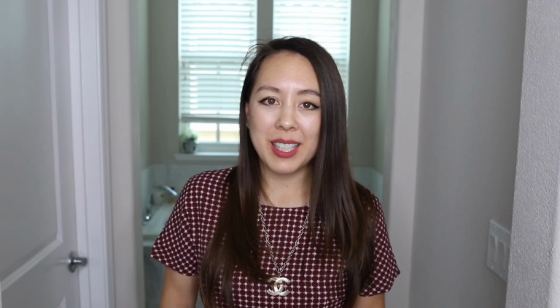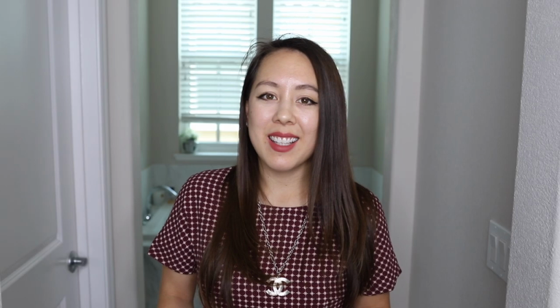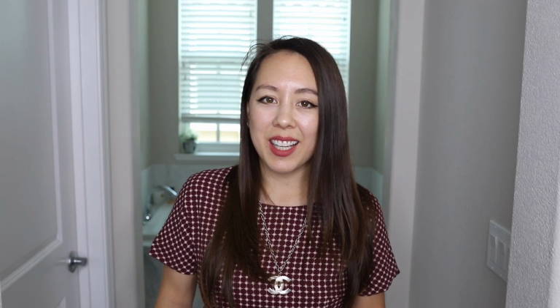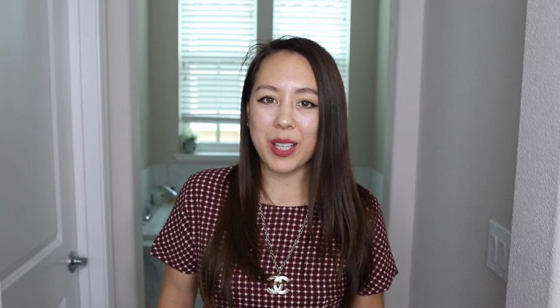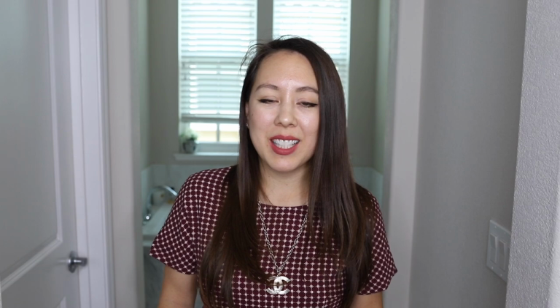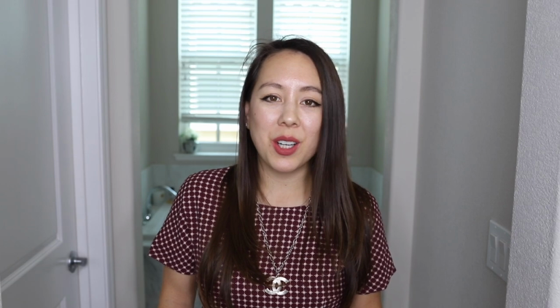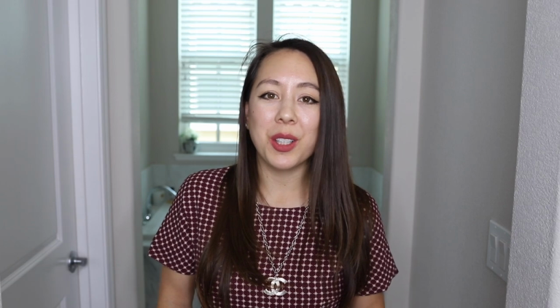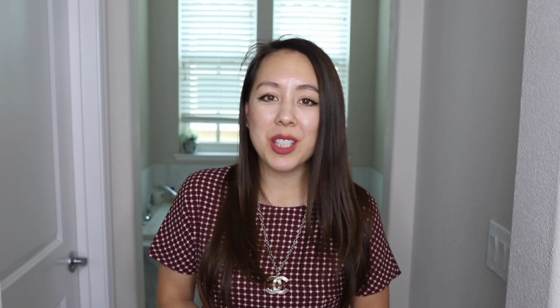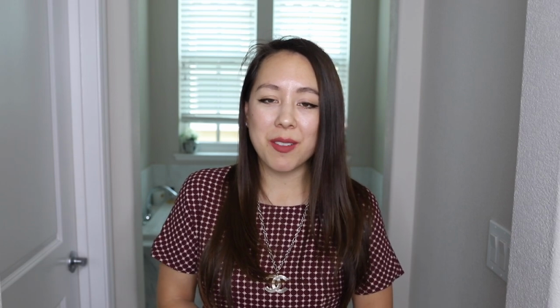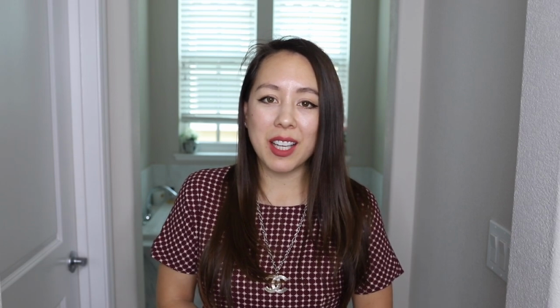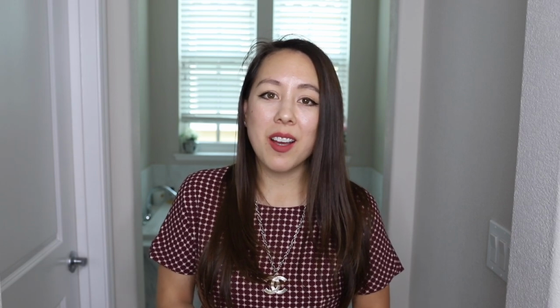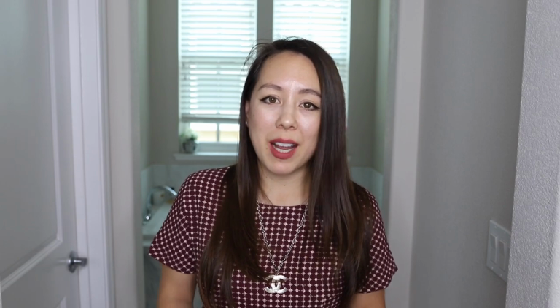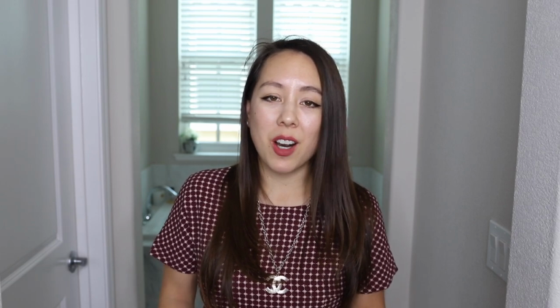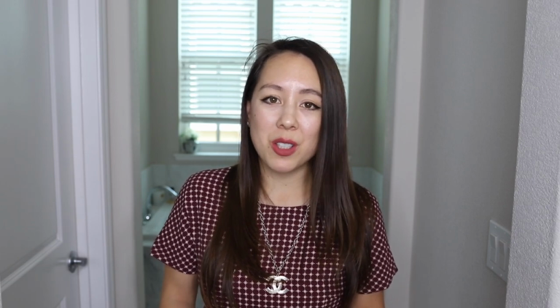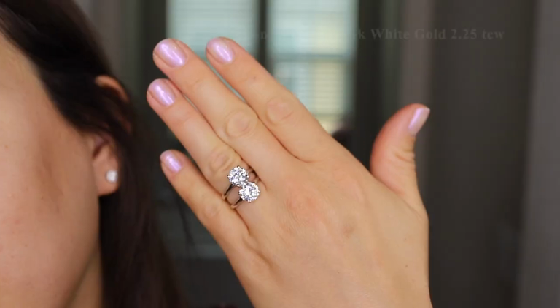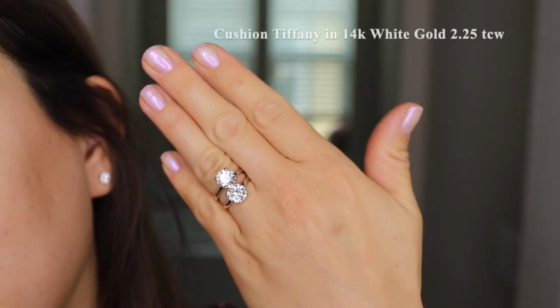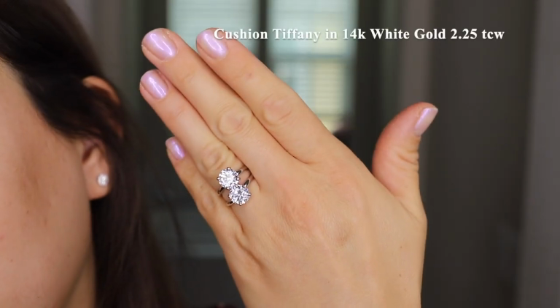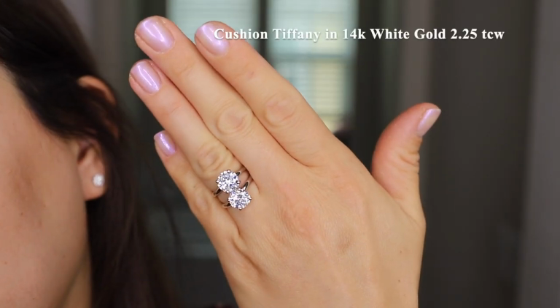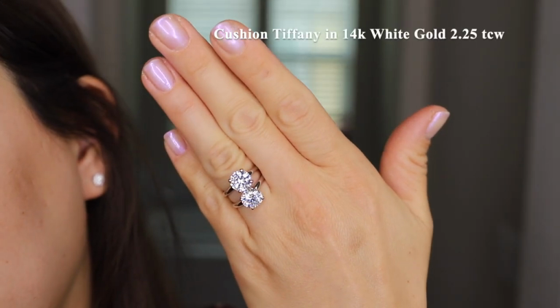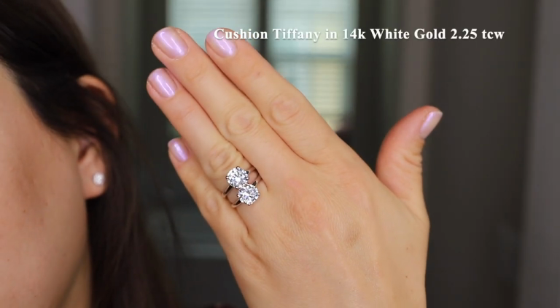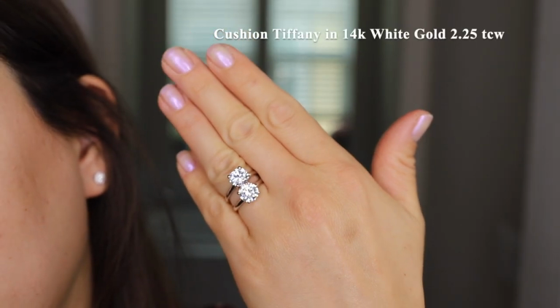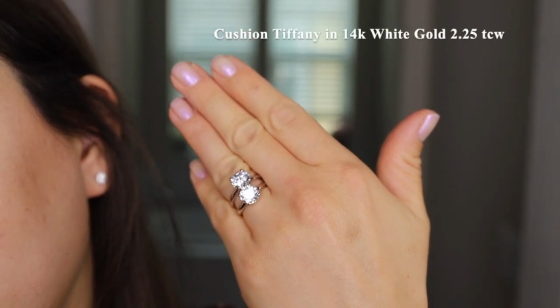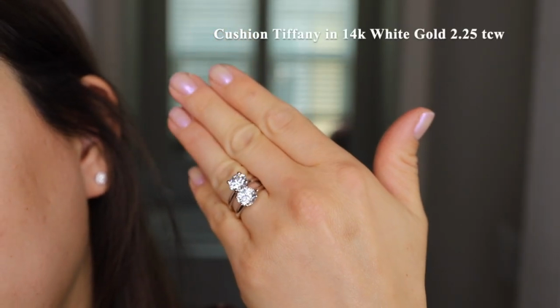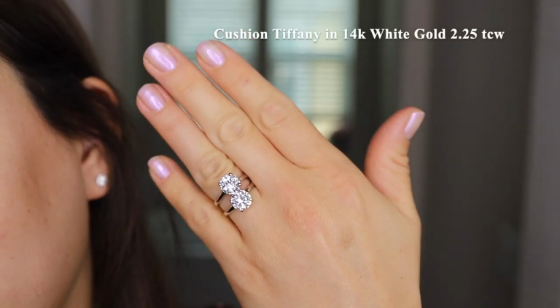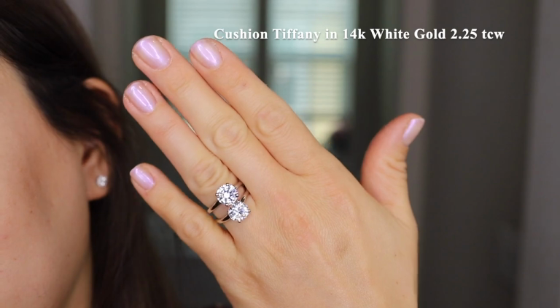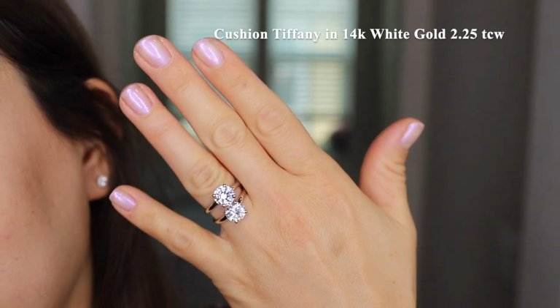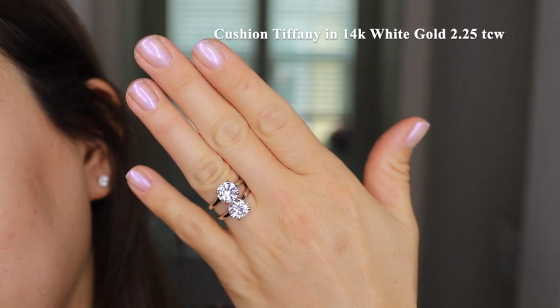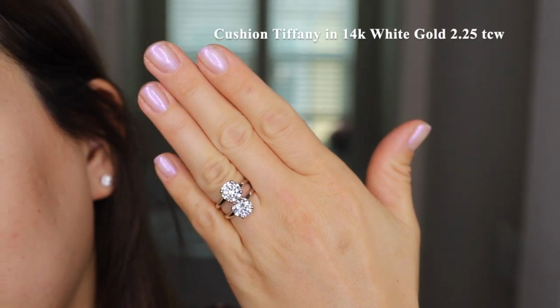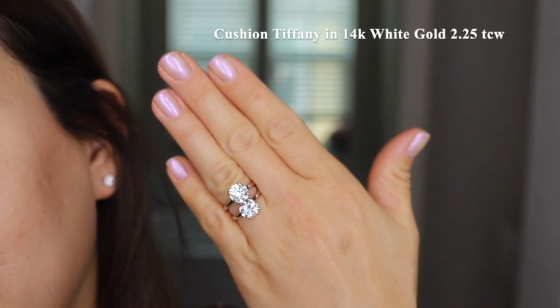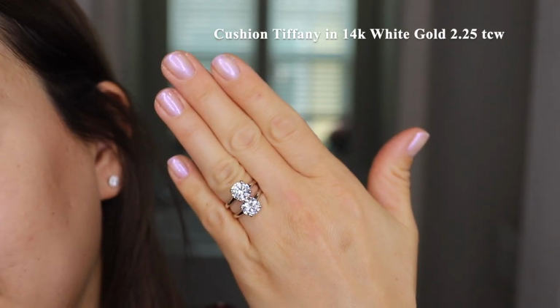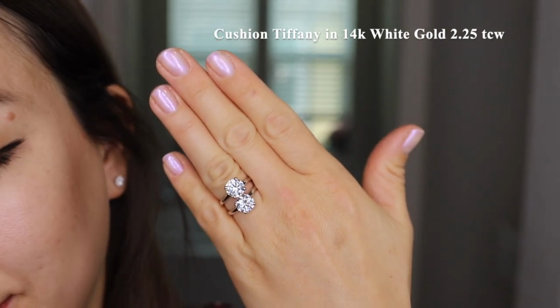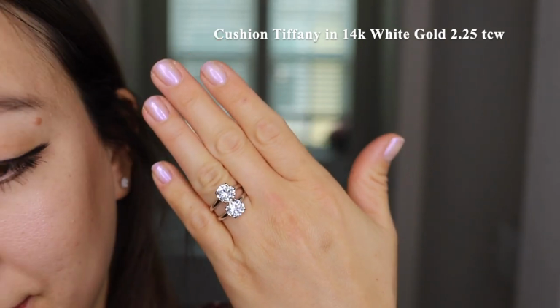The second ring is called the Cushion Tiffany, made also in 14 karat white gold. And this time, the center stone has a 2.25 karat weight.